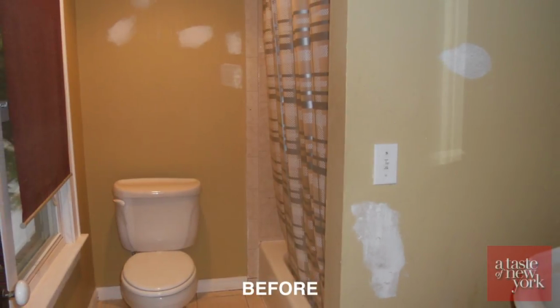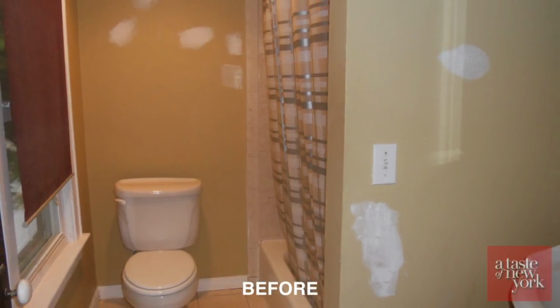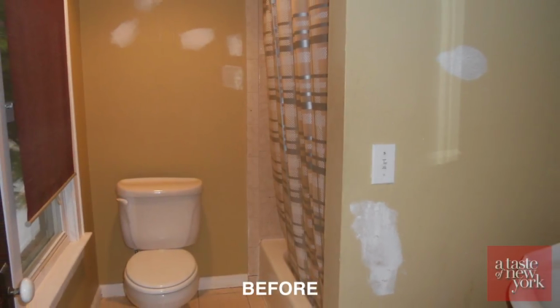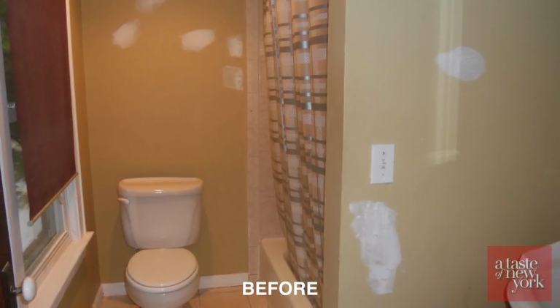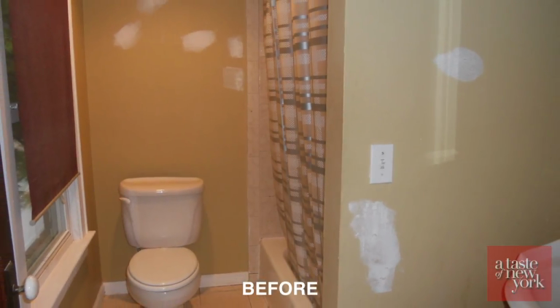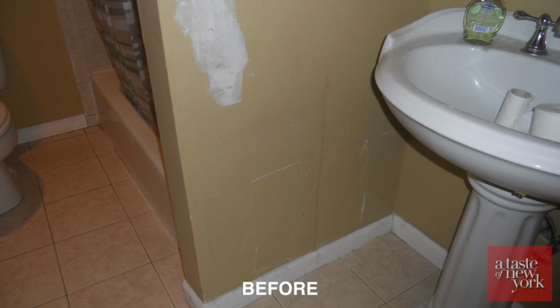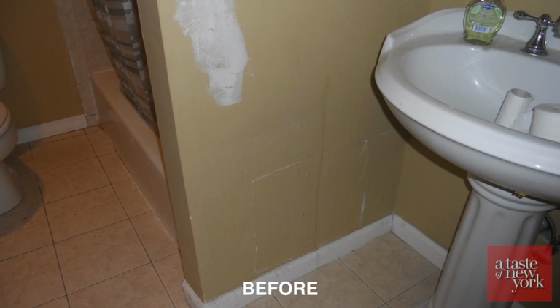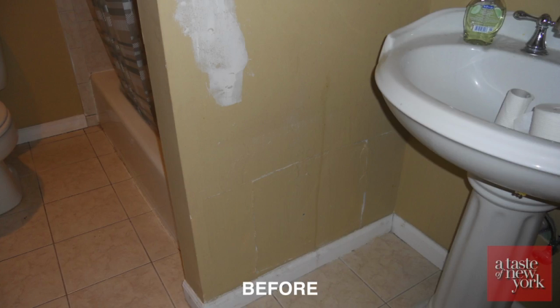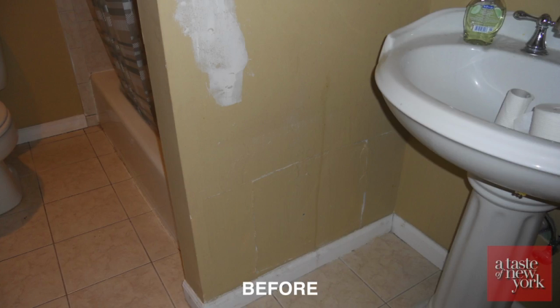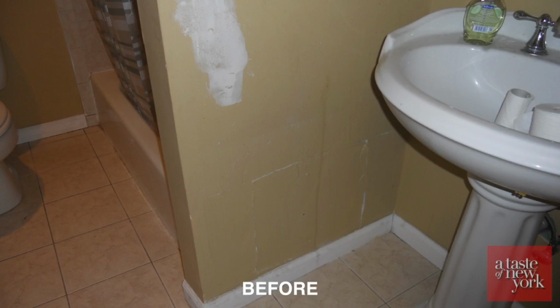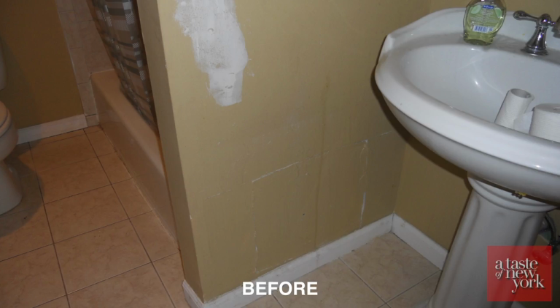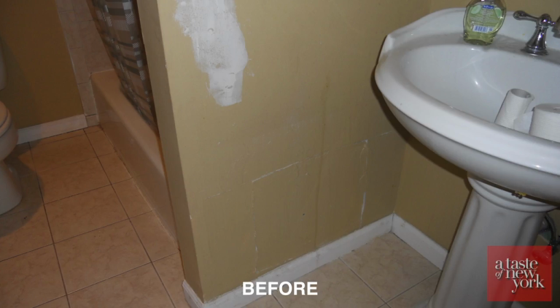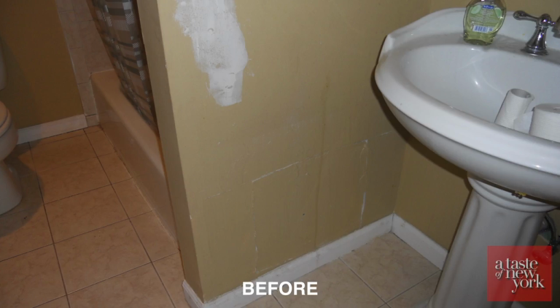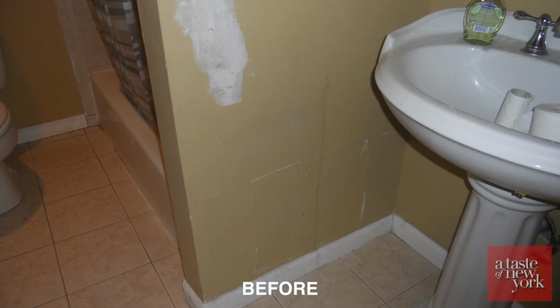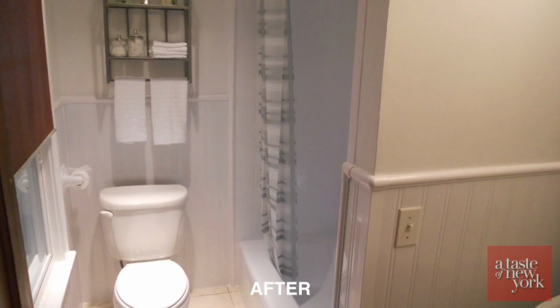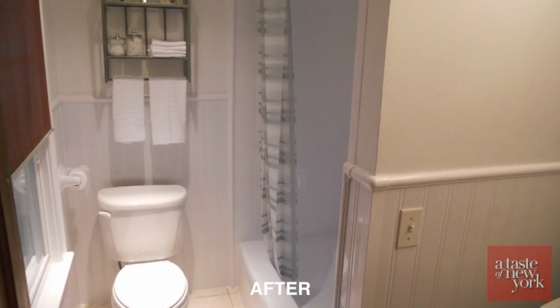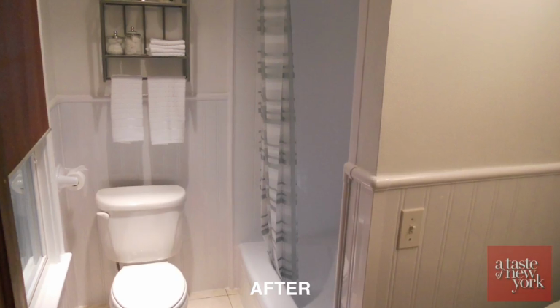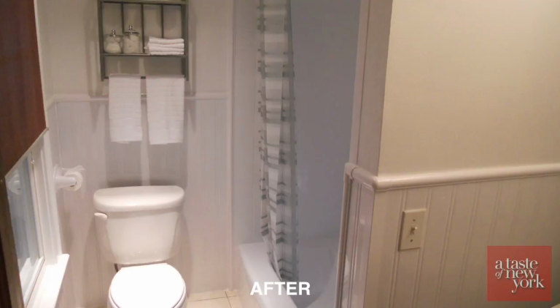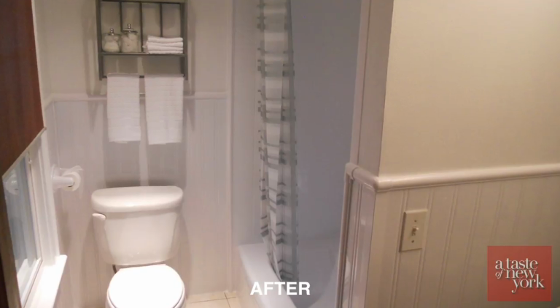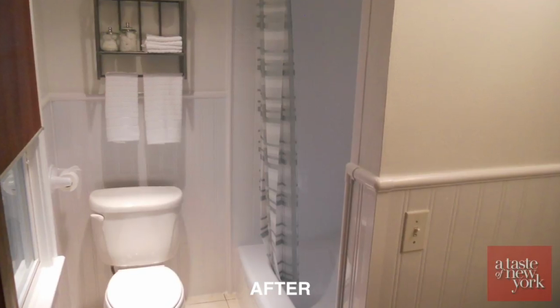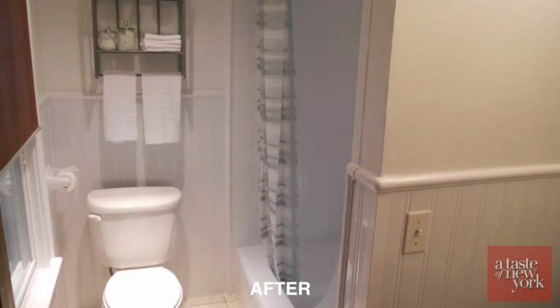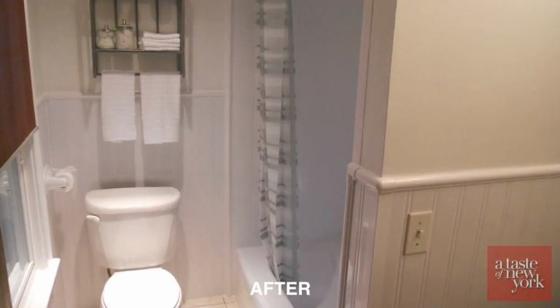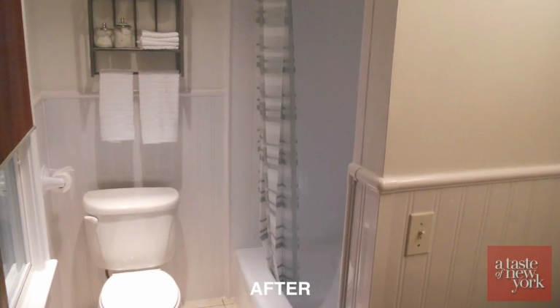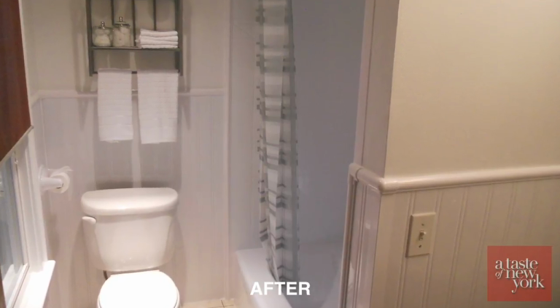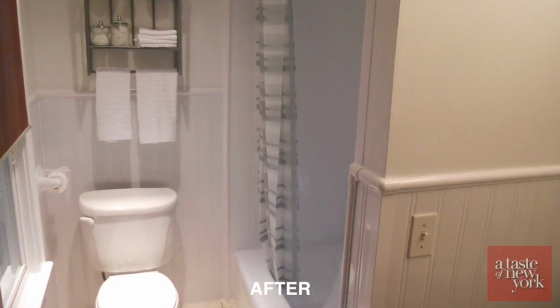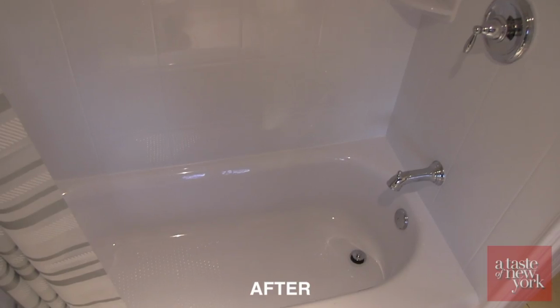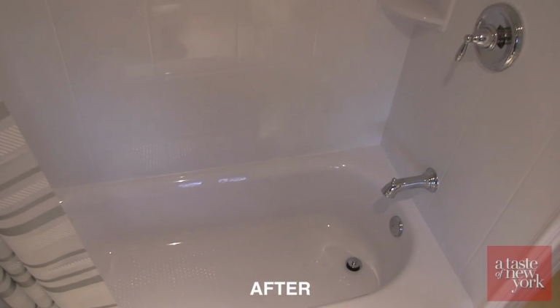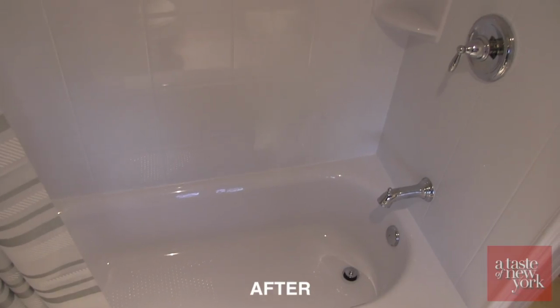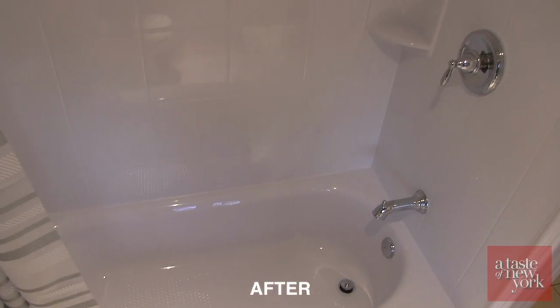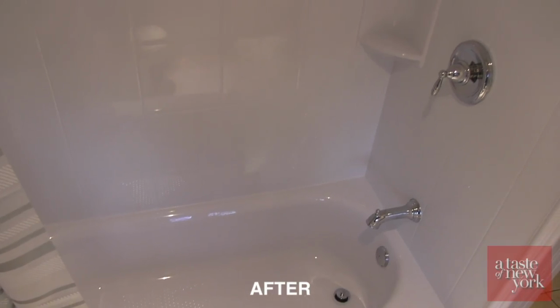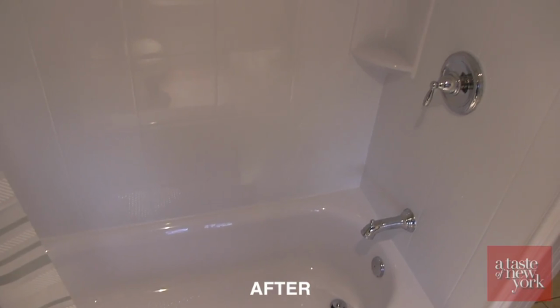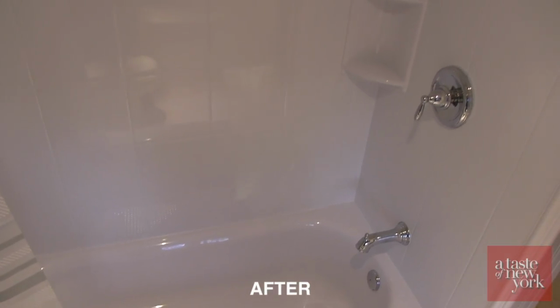As you can see from the before and after, what a phenomenal job Bath Fitter did. Let's find out a little more about them.